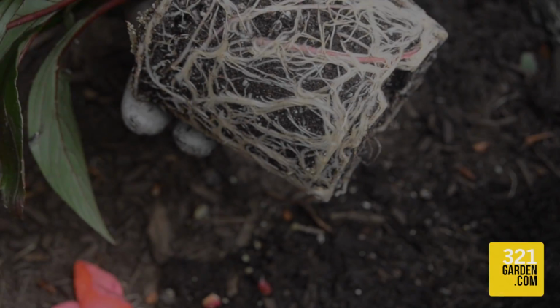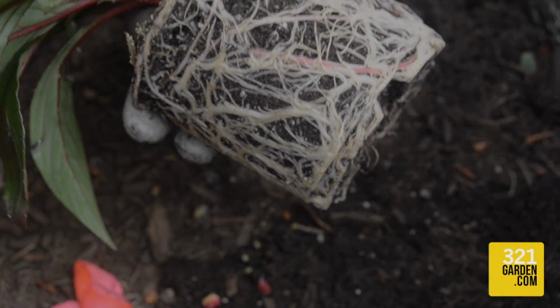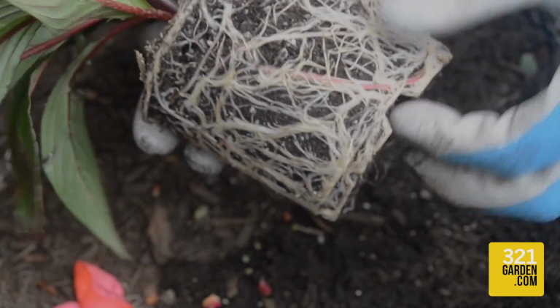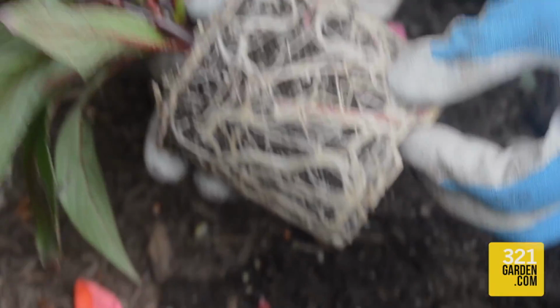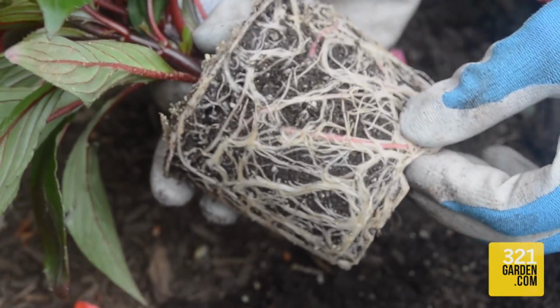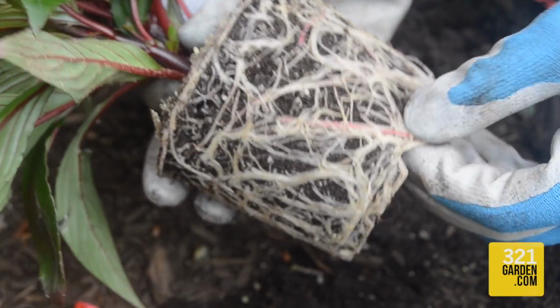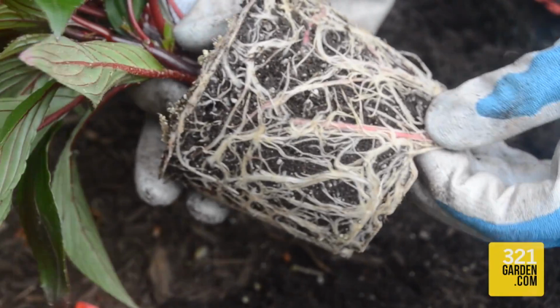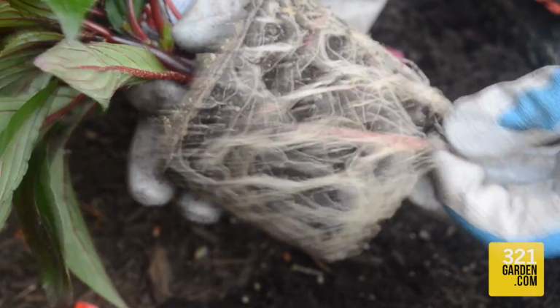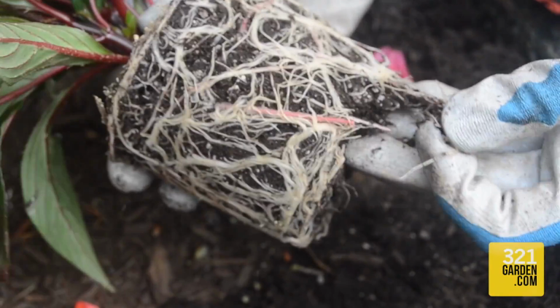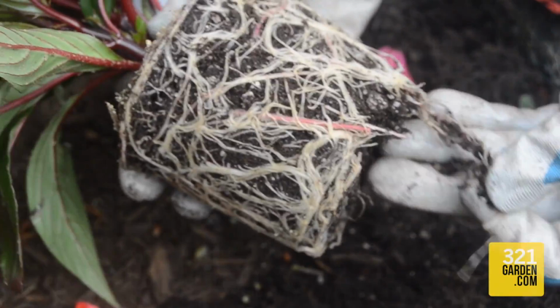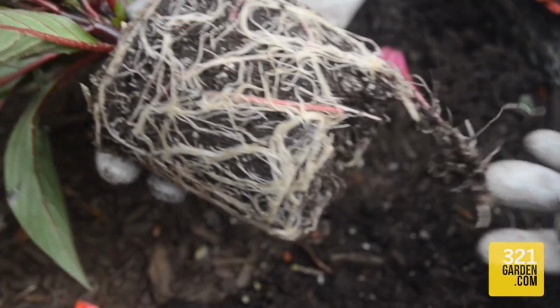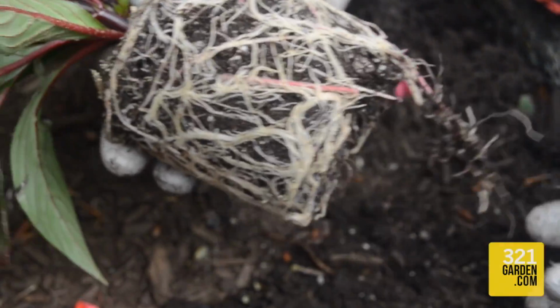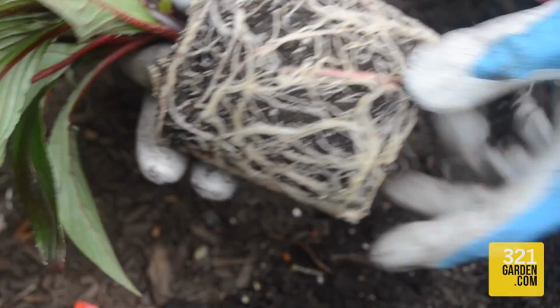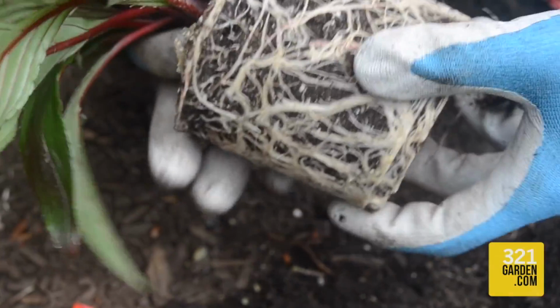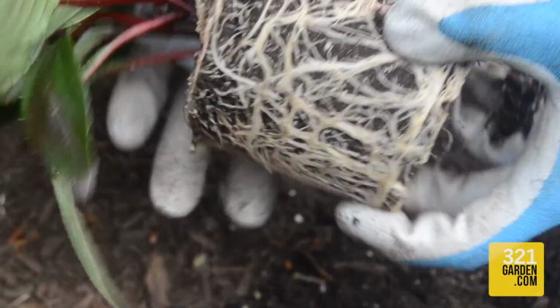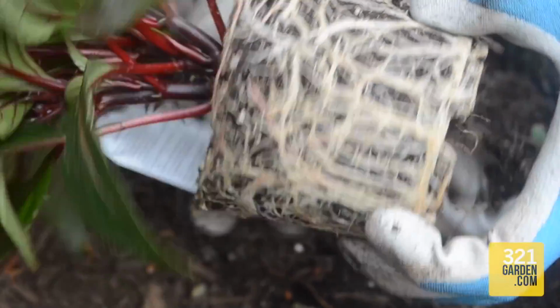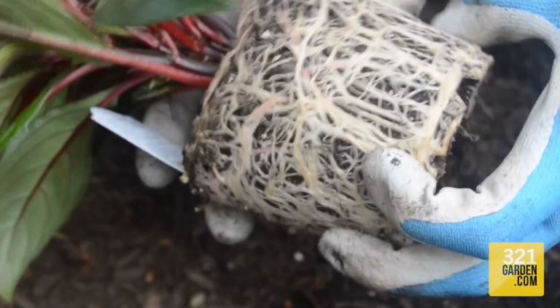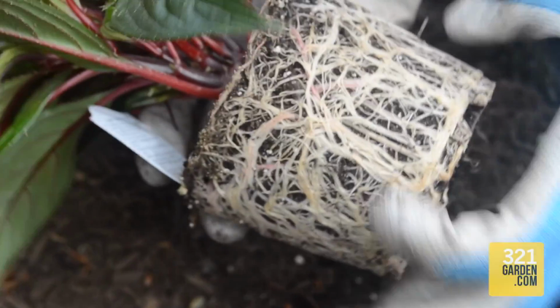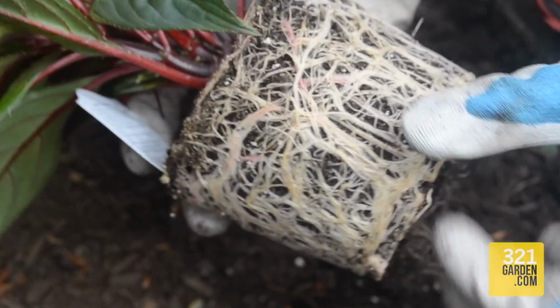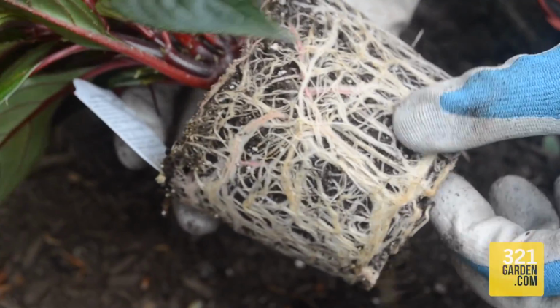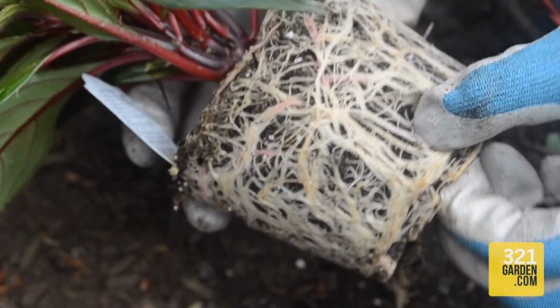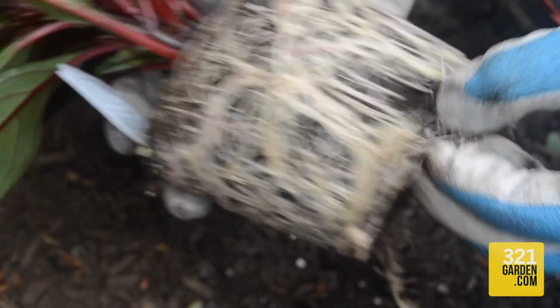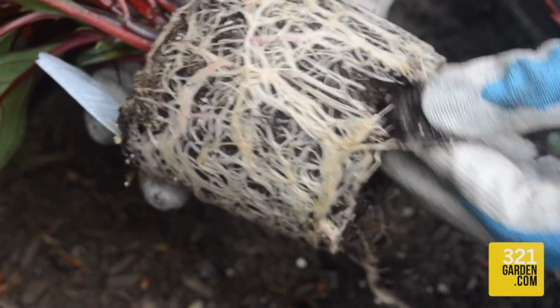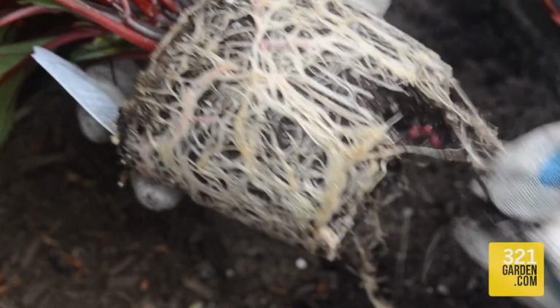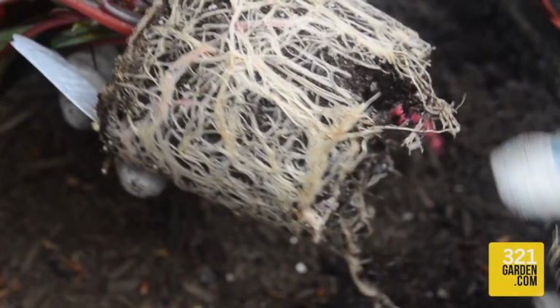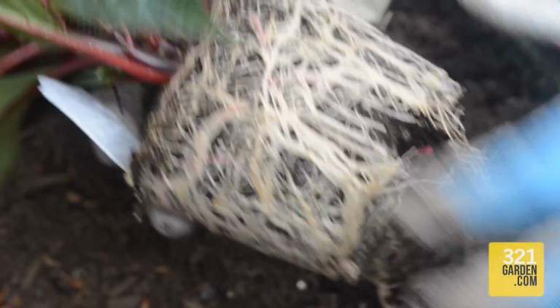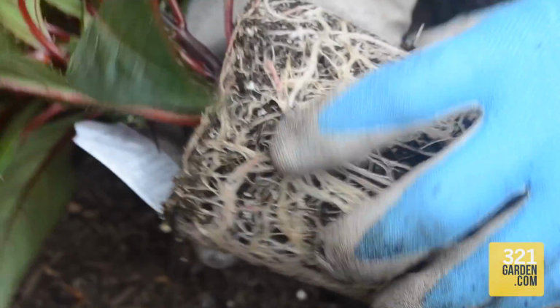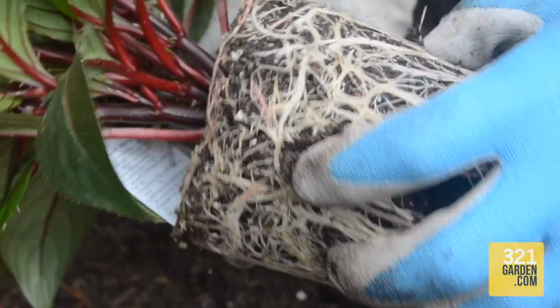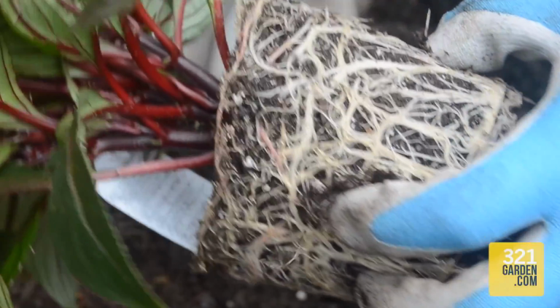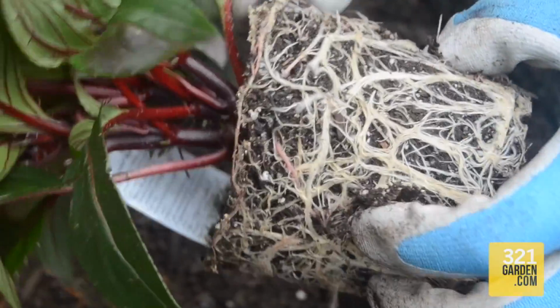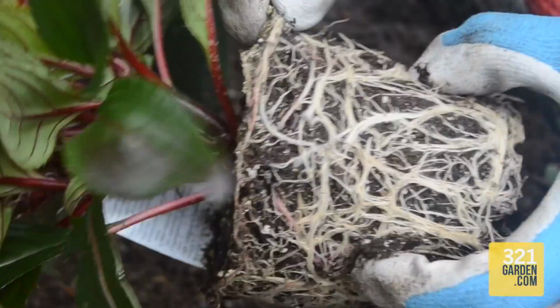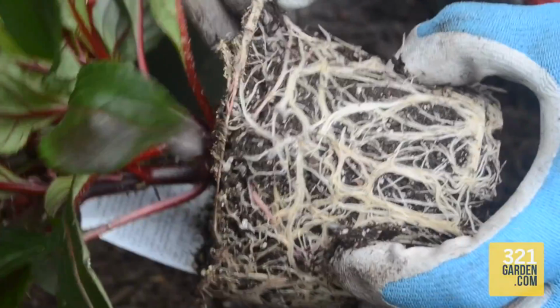For best results, use your fingers to pull apart the bottom of the root ball in approximately three or four different opposing locations.